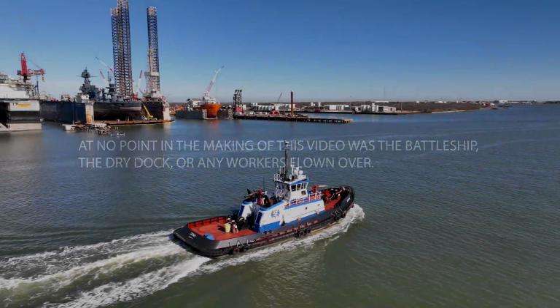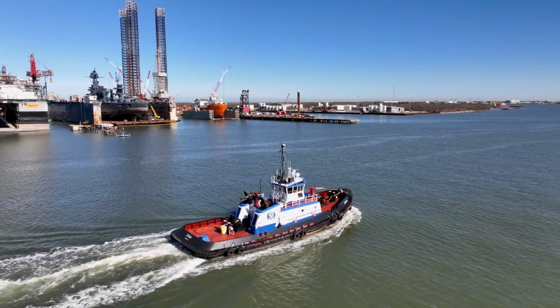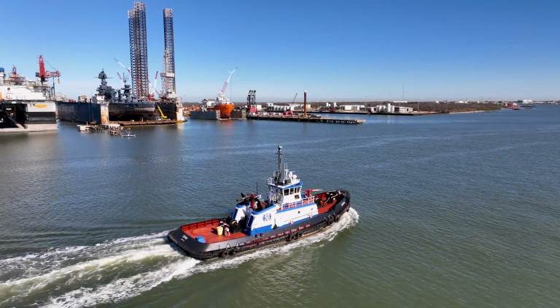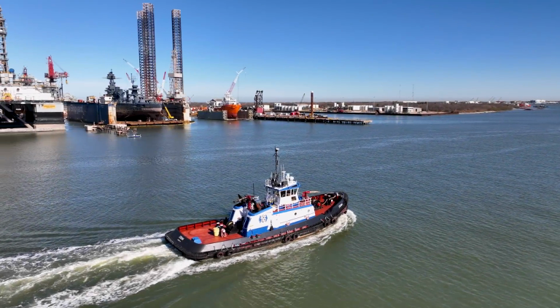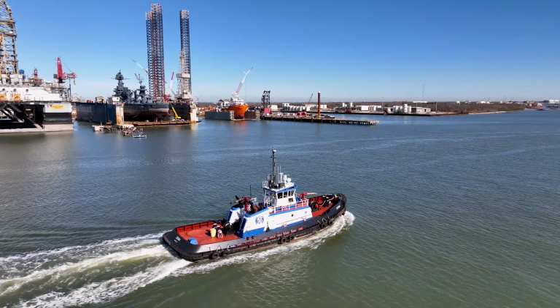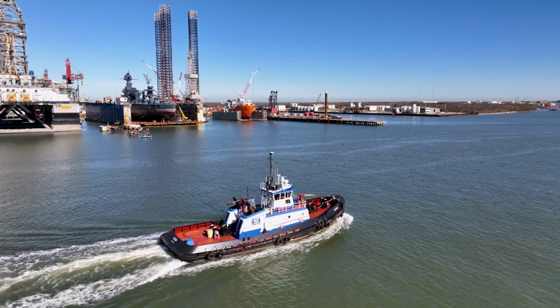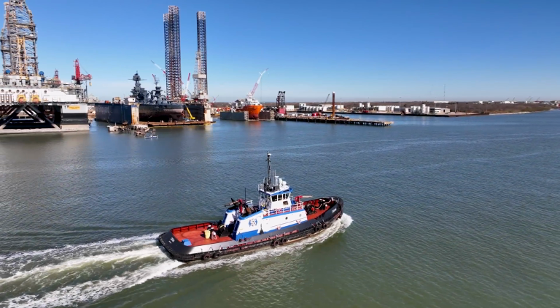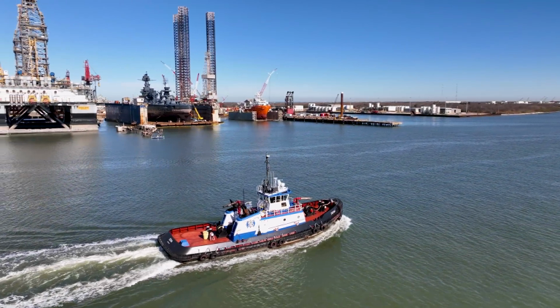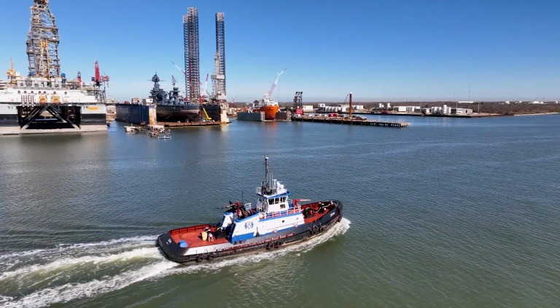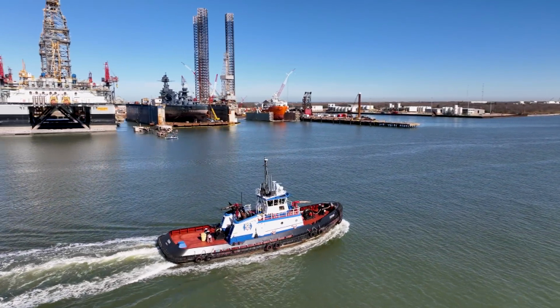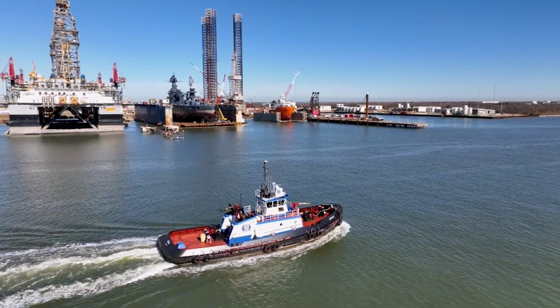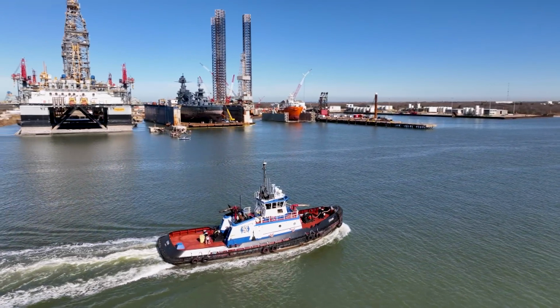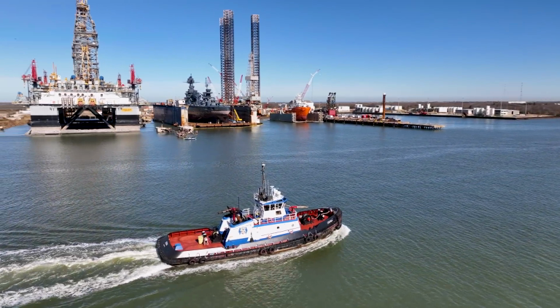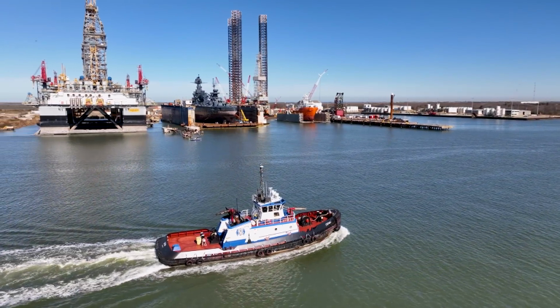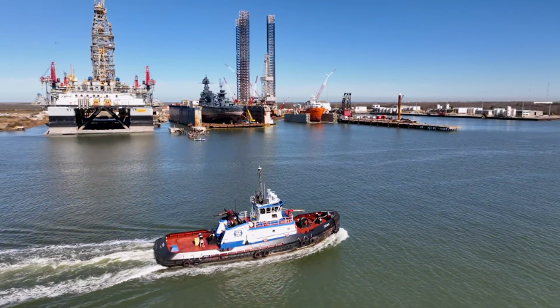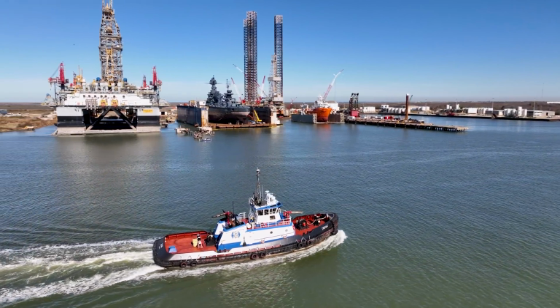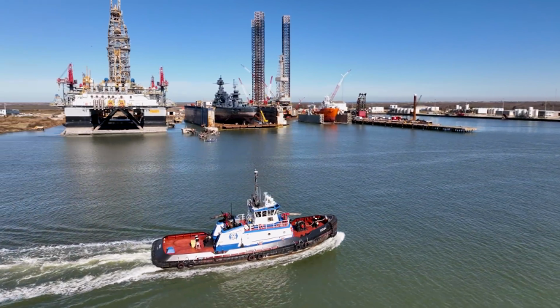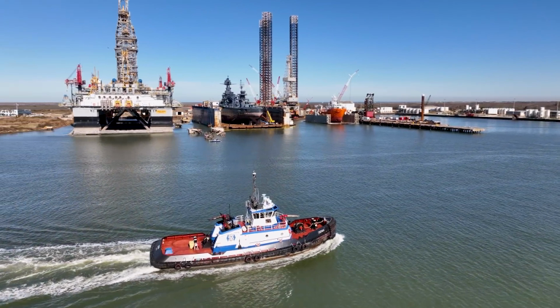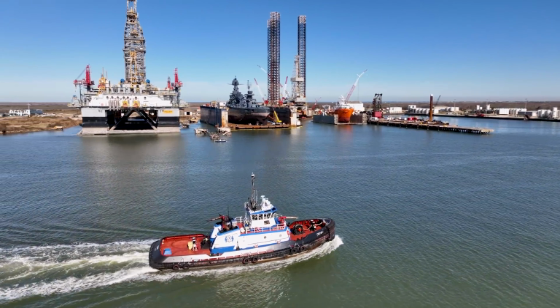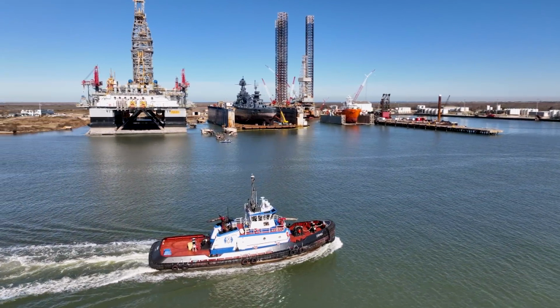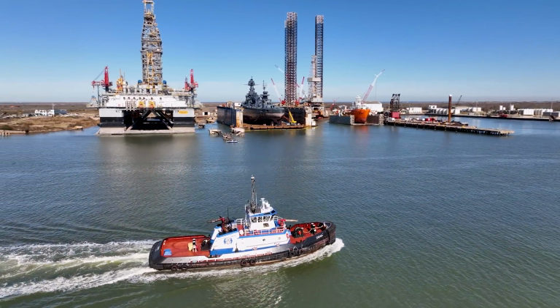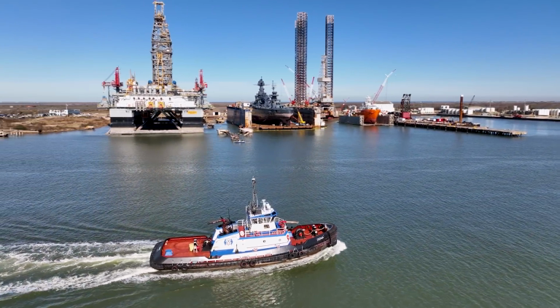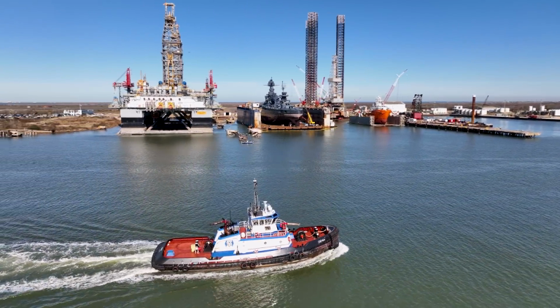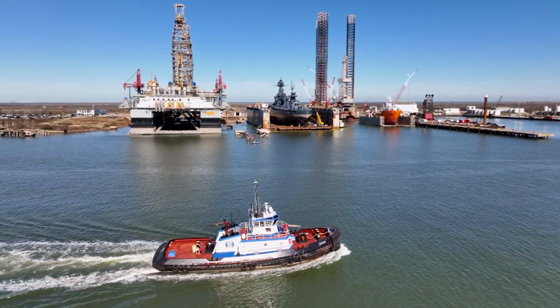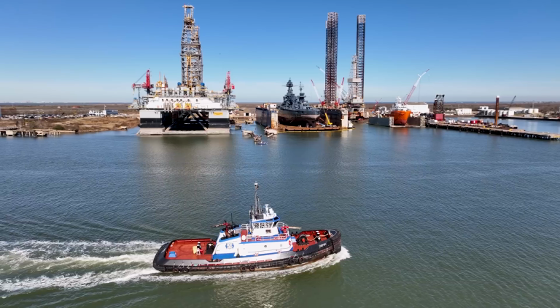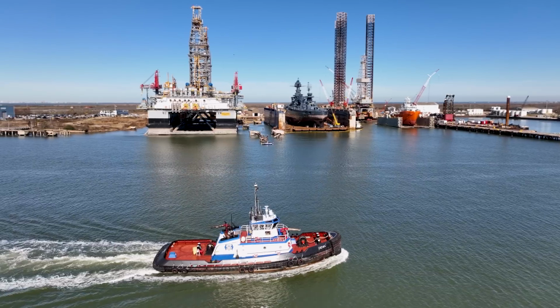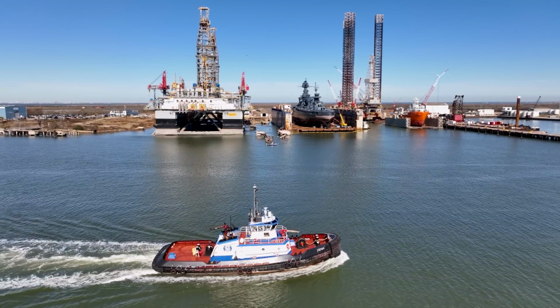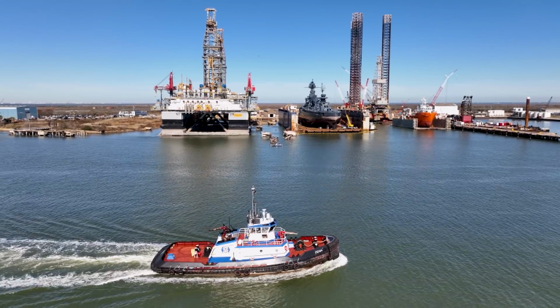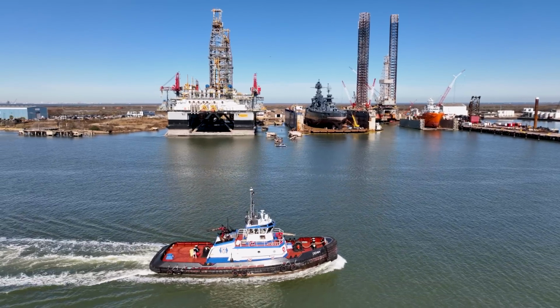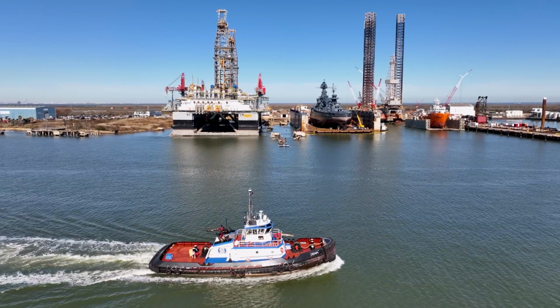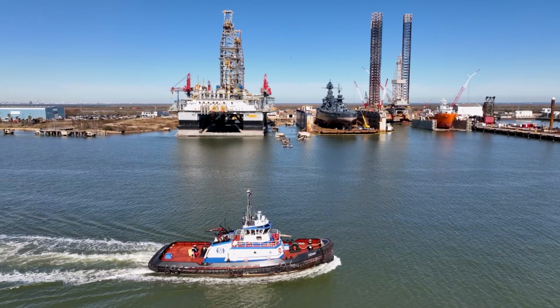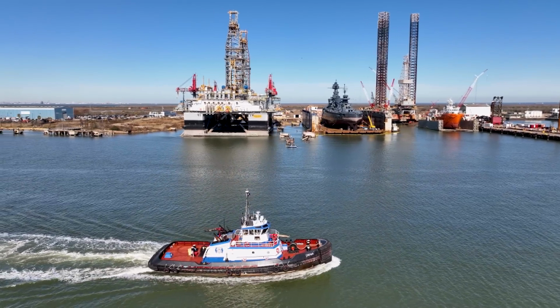In the first update video of 2023, the battleship has now been in dry dock for 126 days.